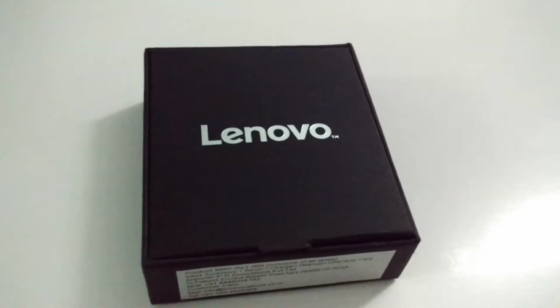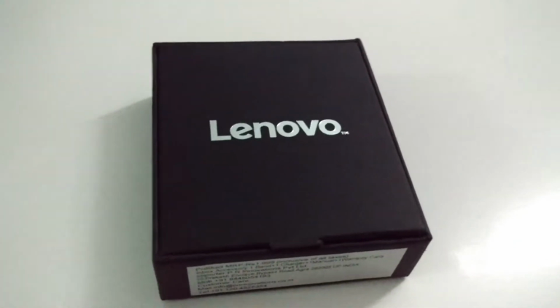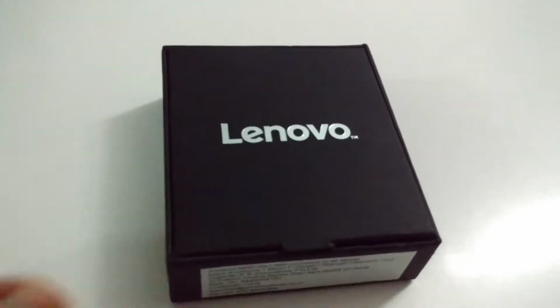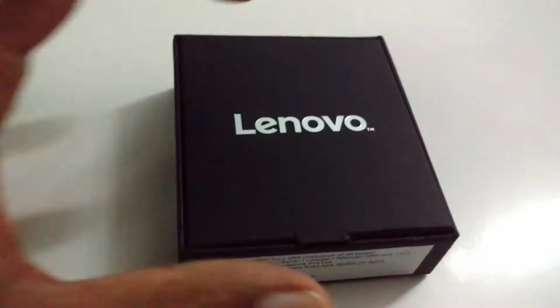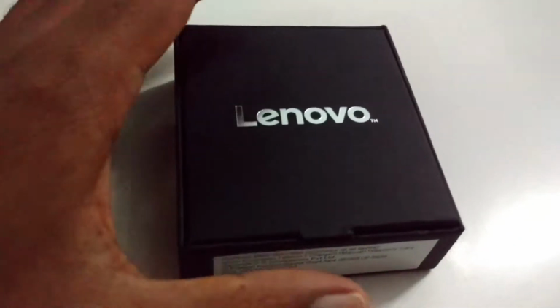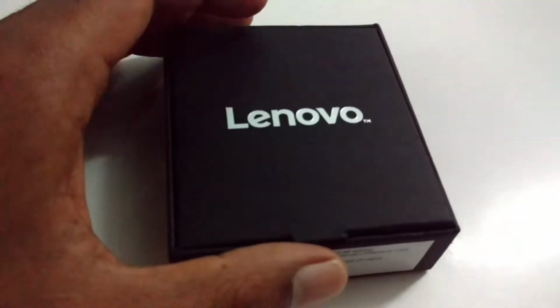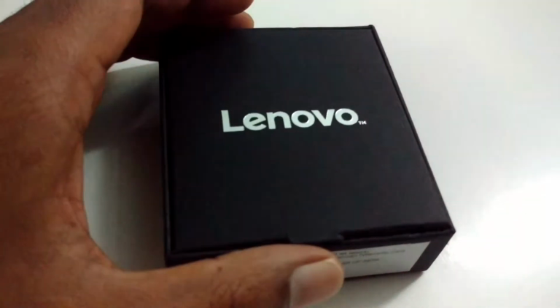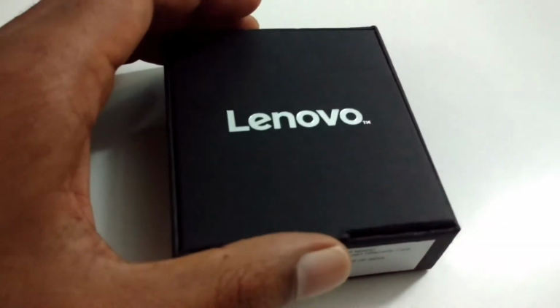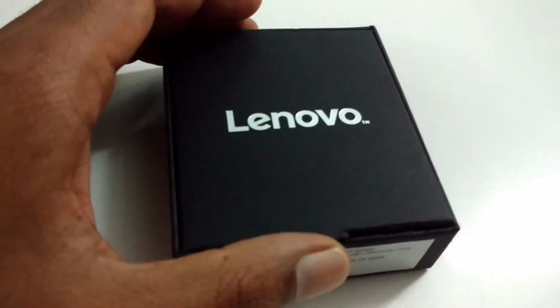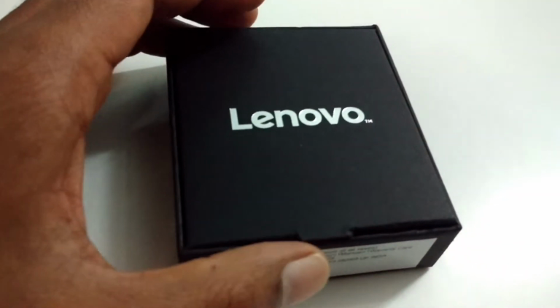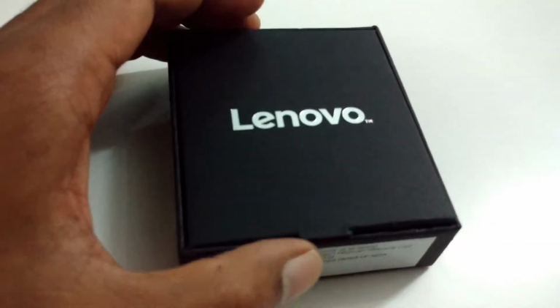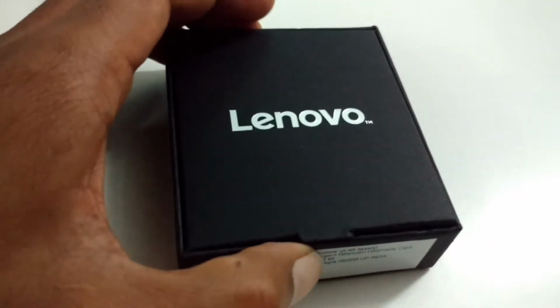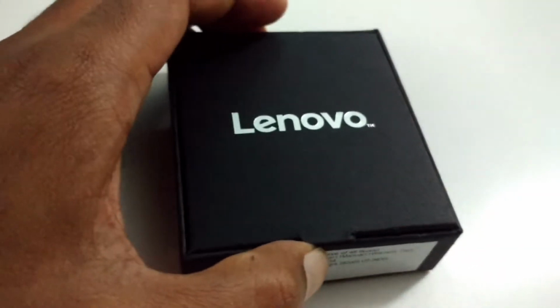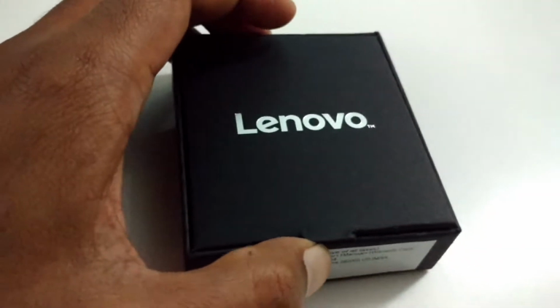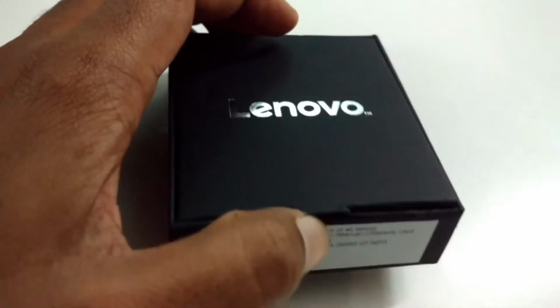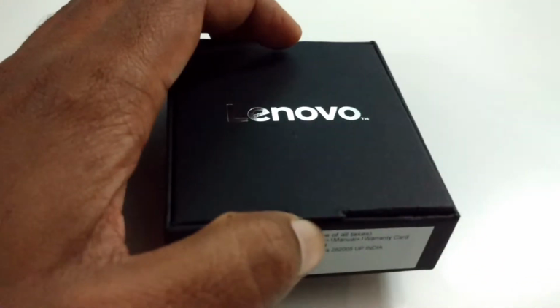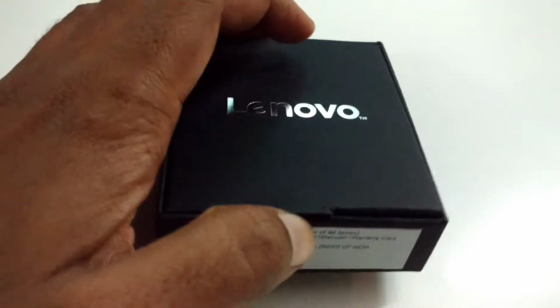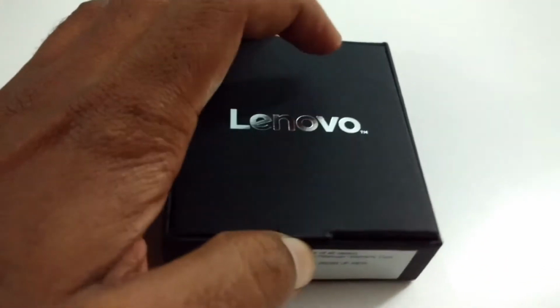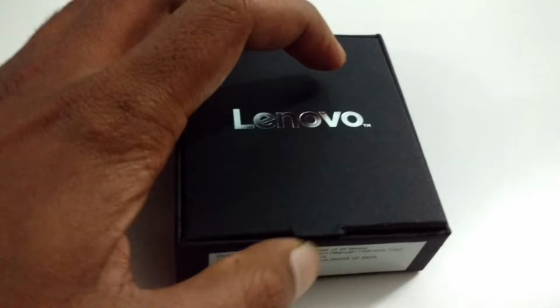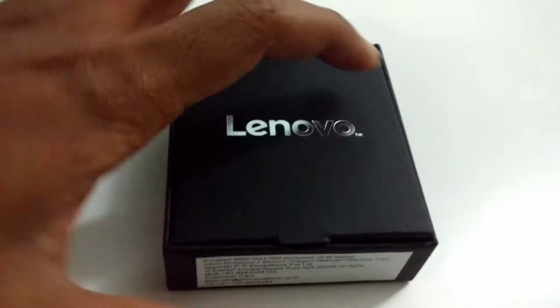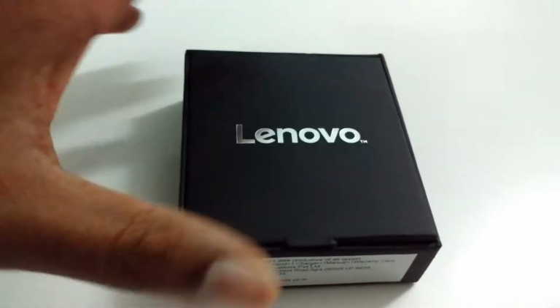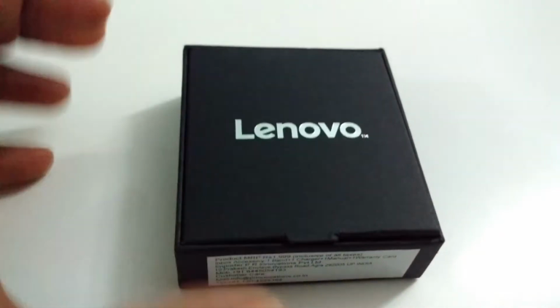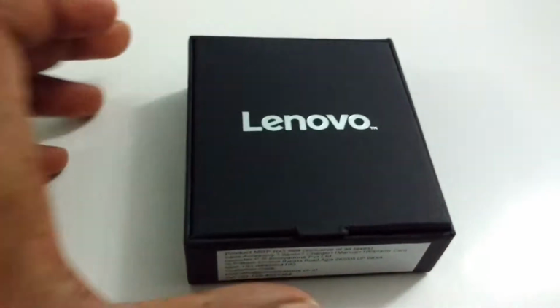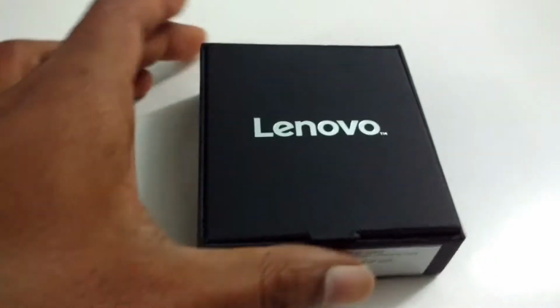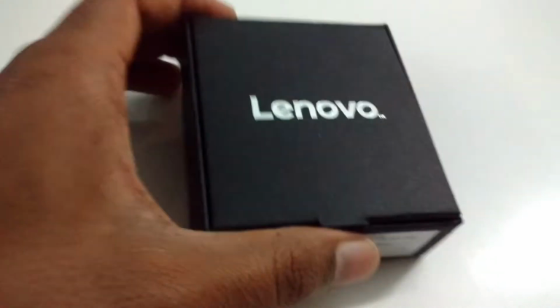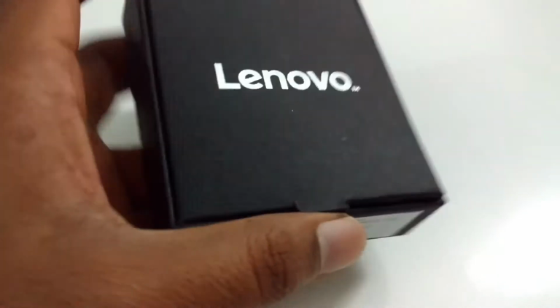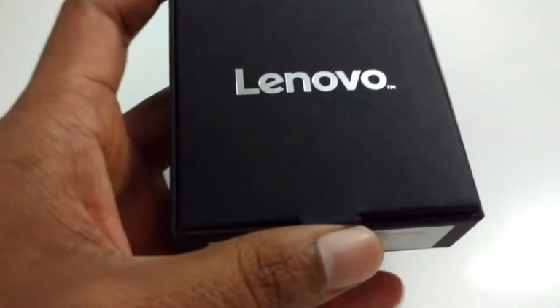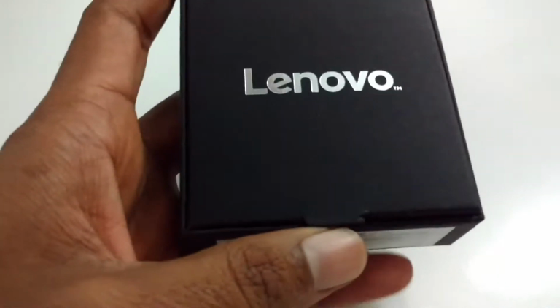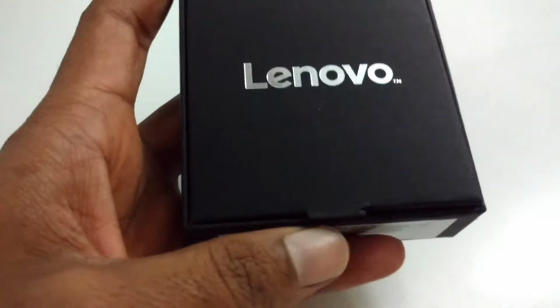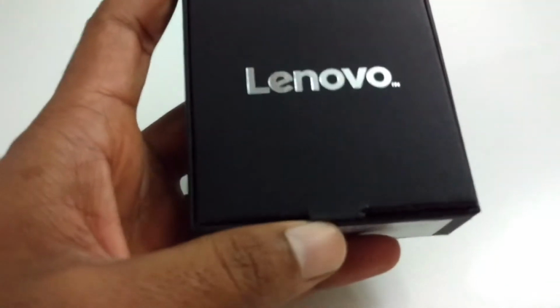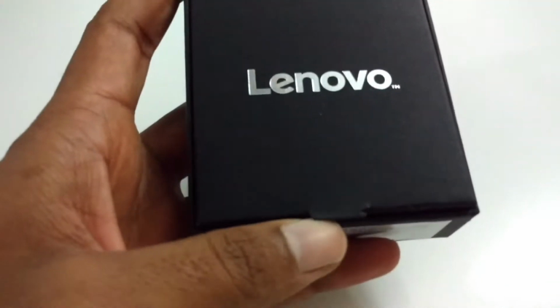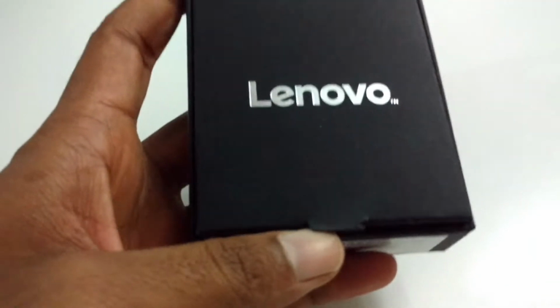It's time to unbox this, guys. So let's not waste time and start the unboxing.